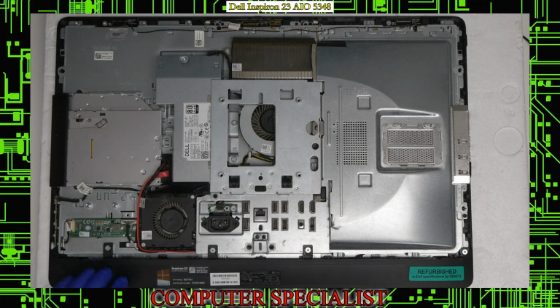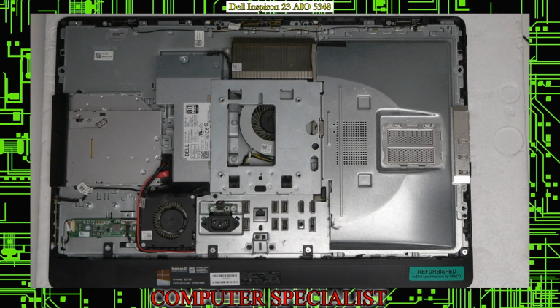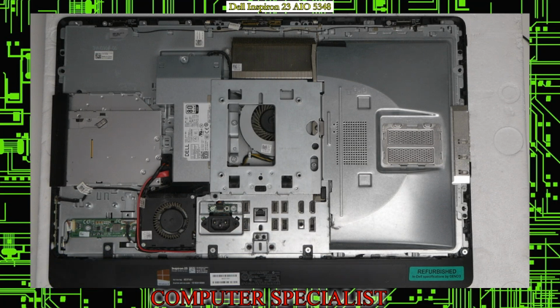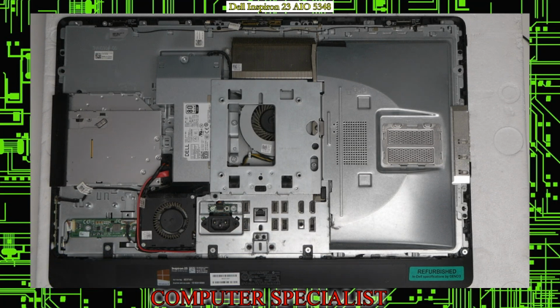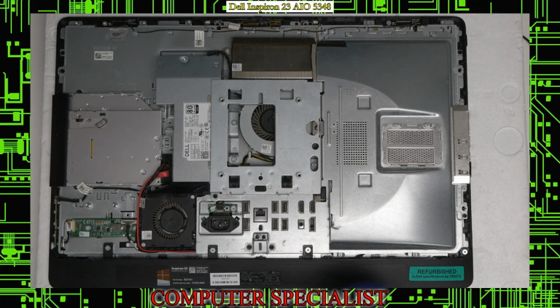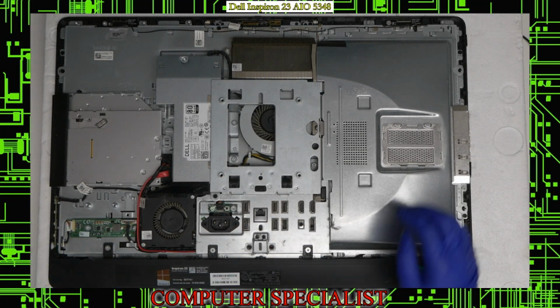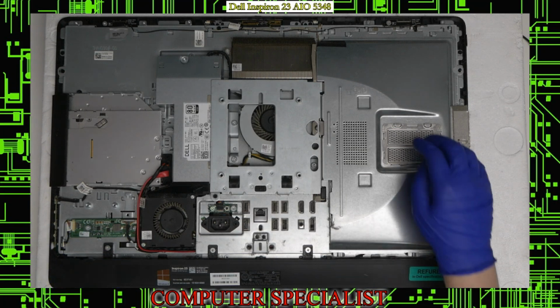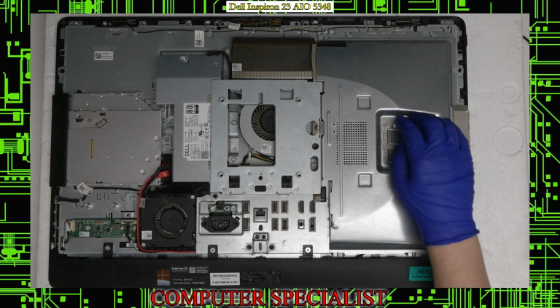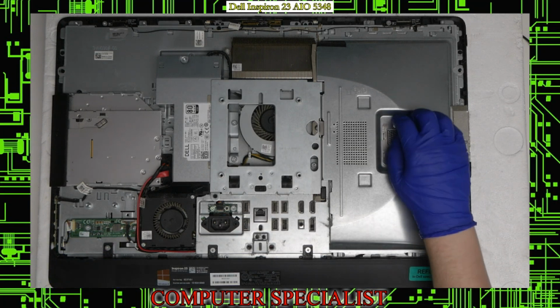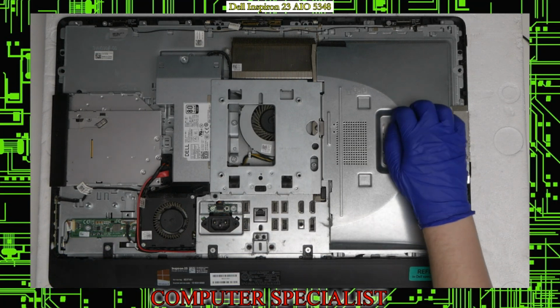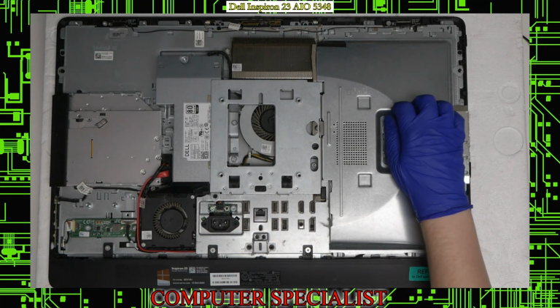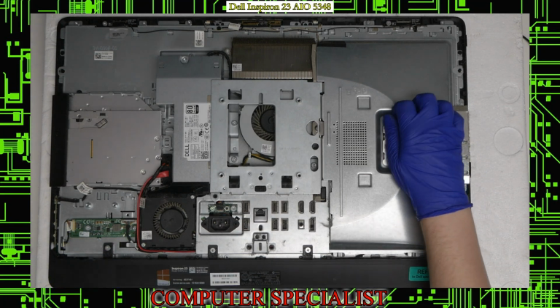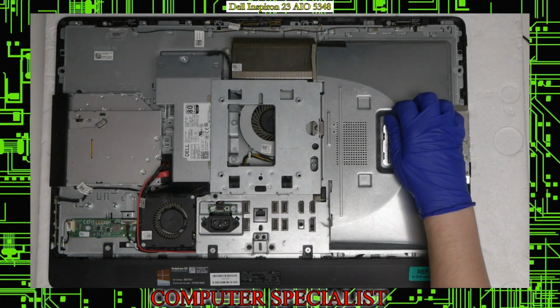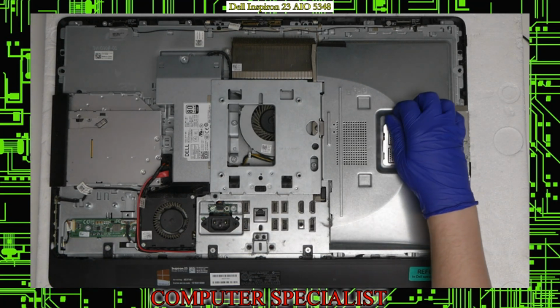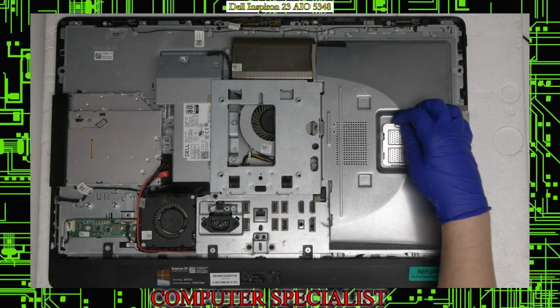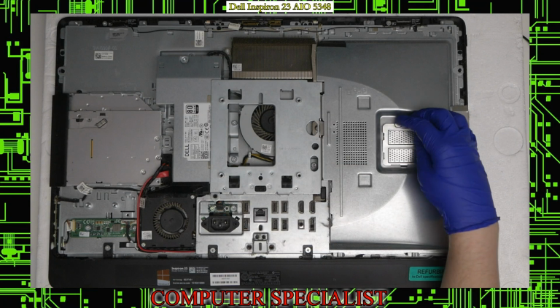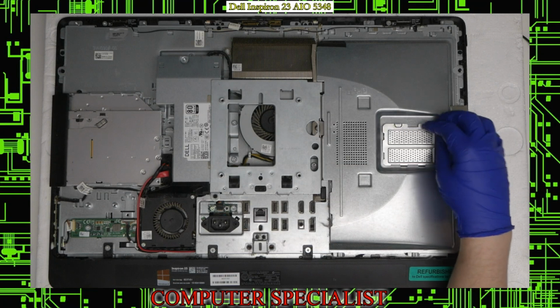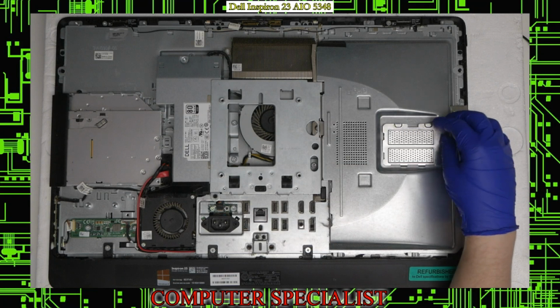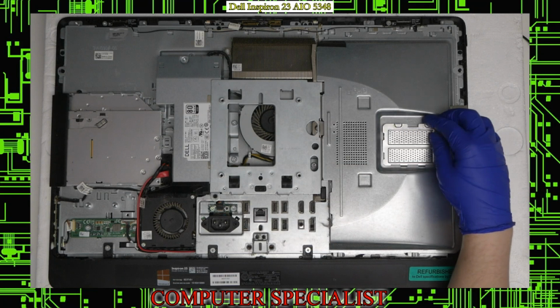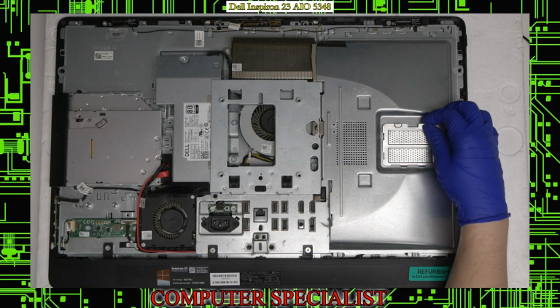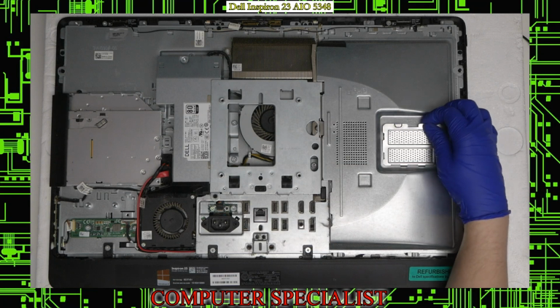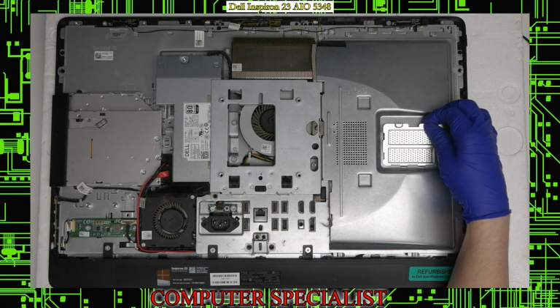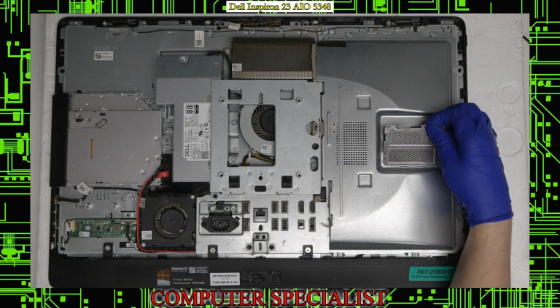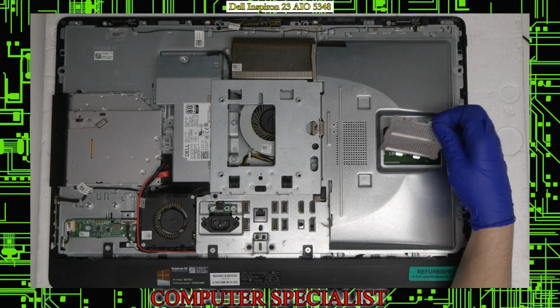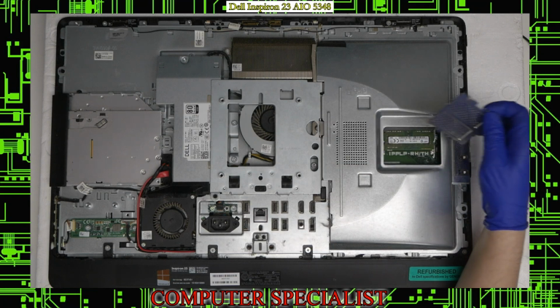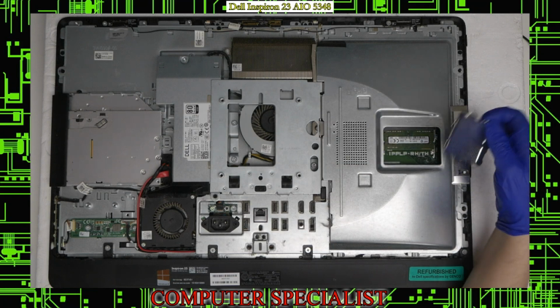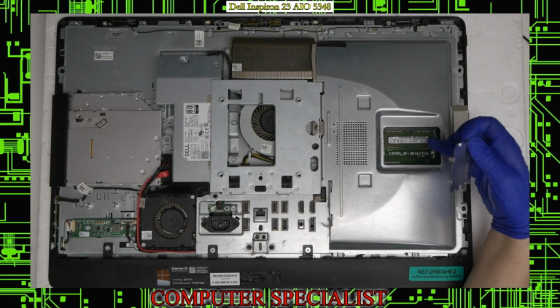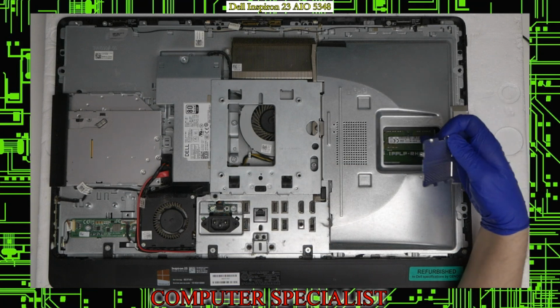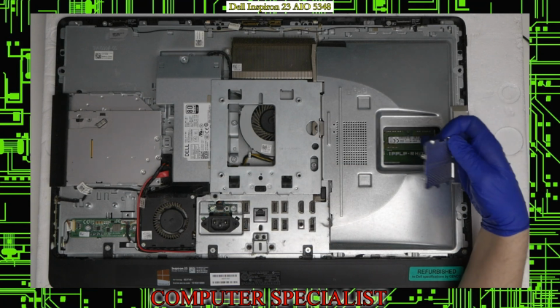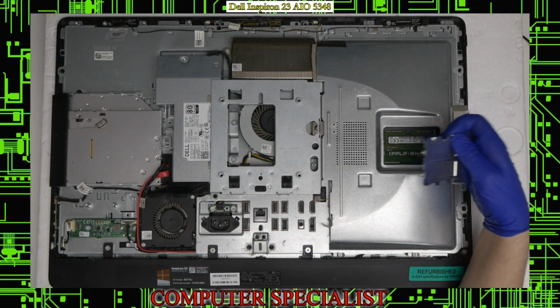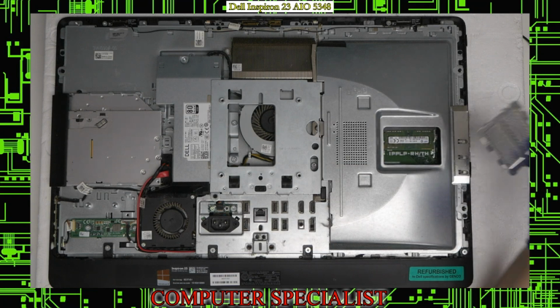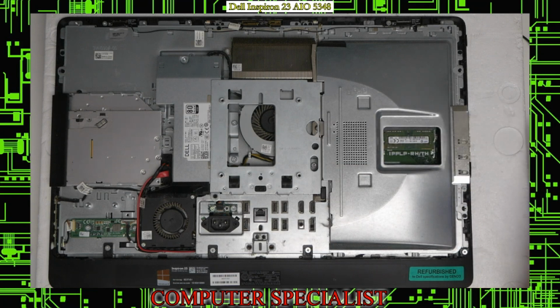And this is the inverter board for the actual screen. We also have this cage over here. If we lift this up, we can replace our memory underneath here.